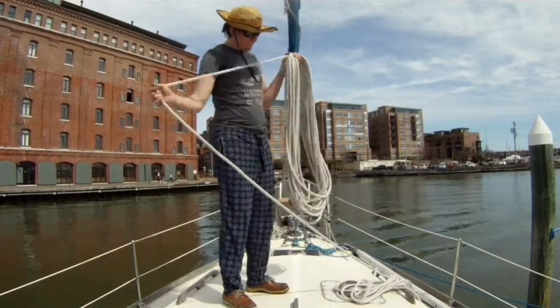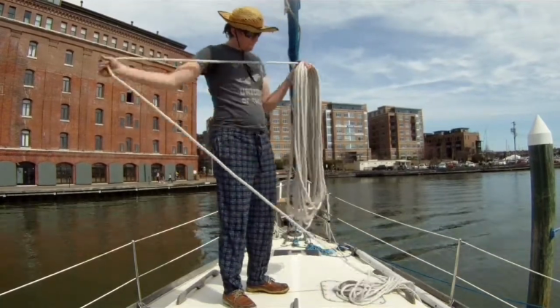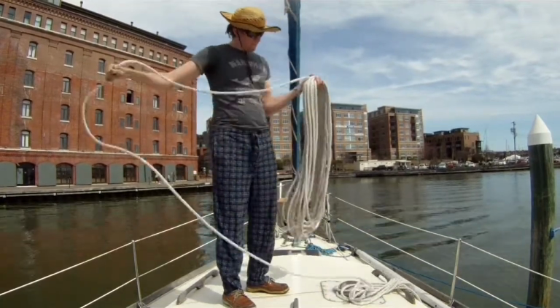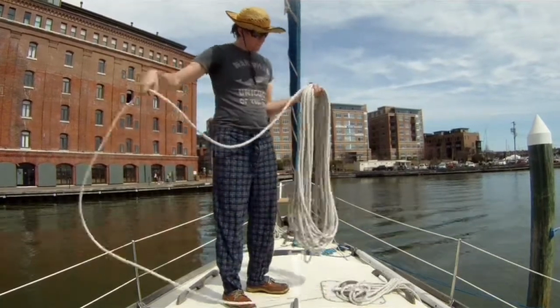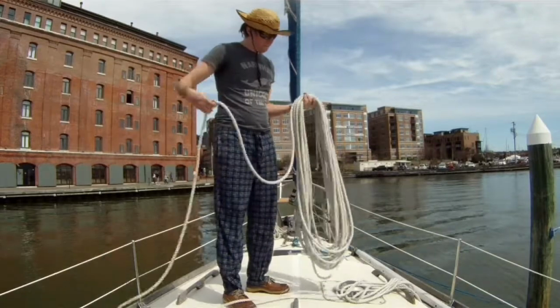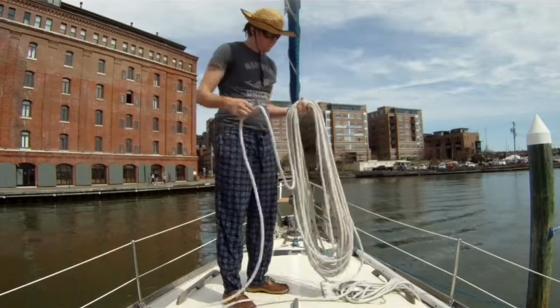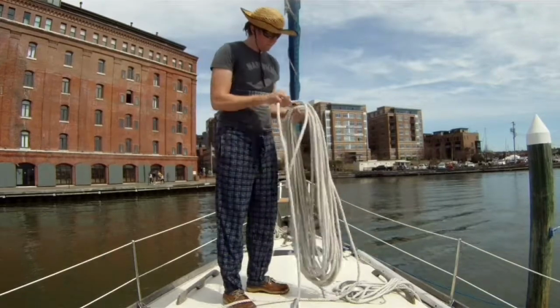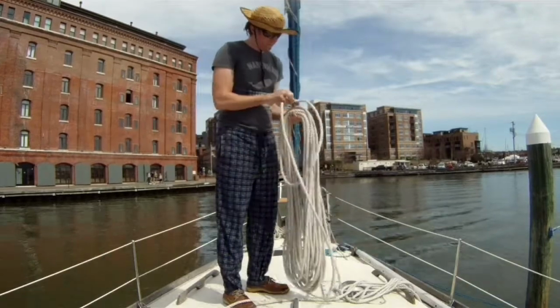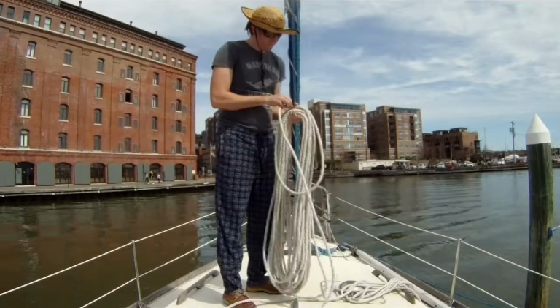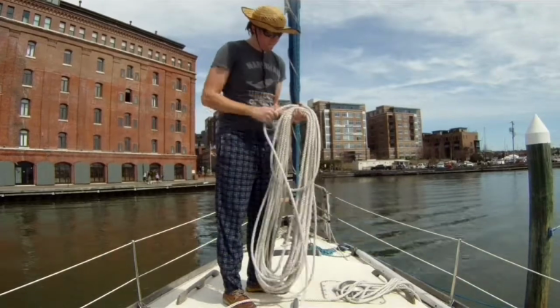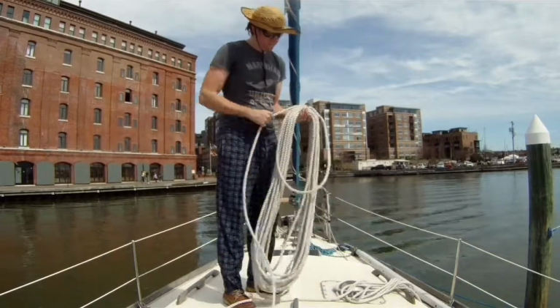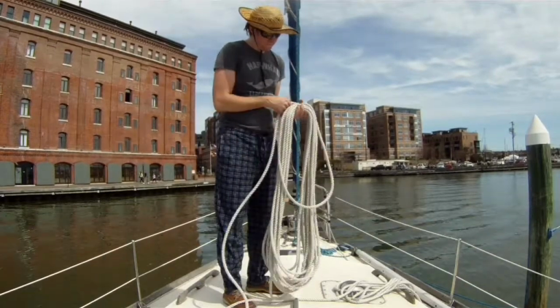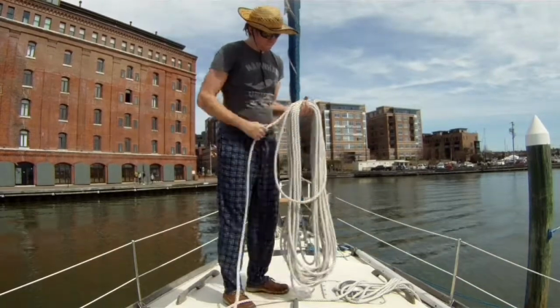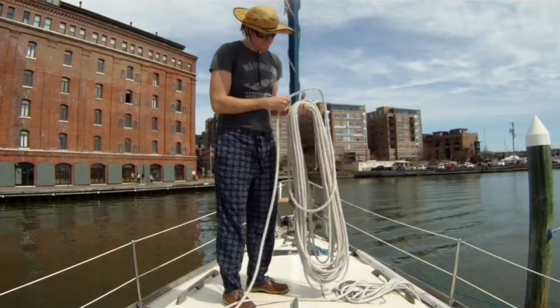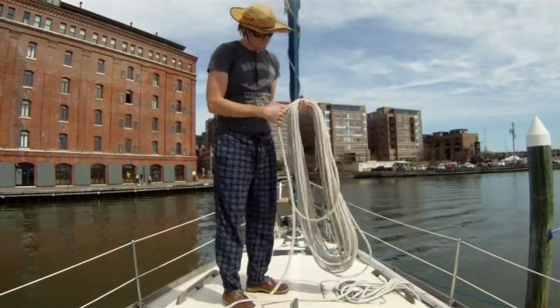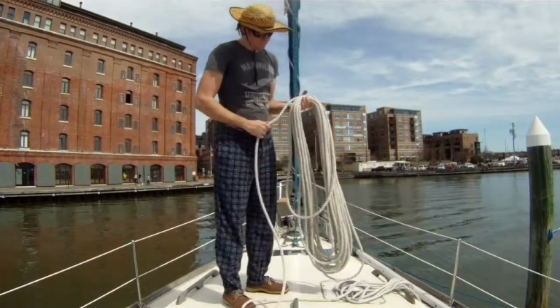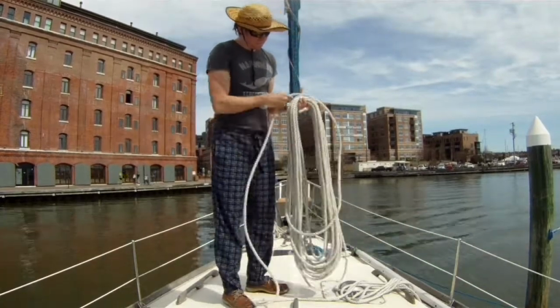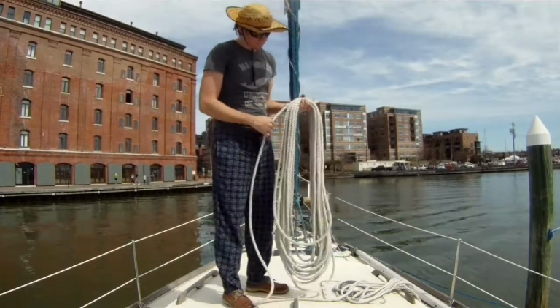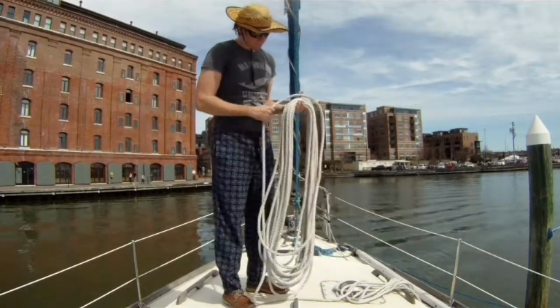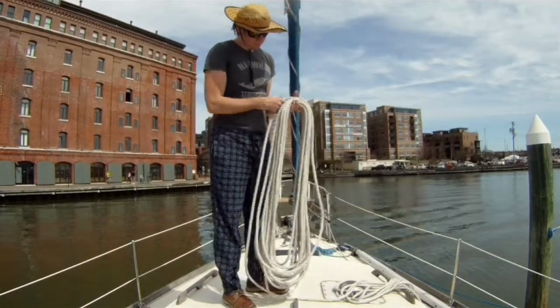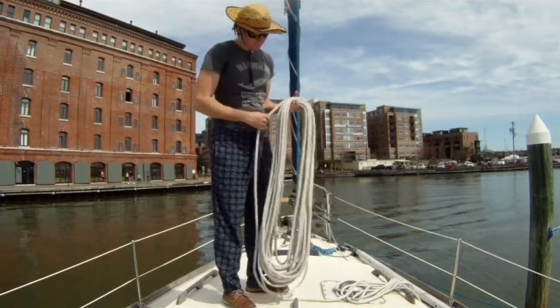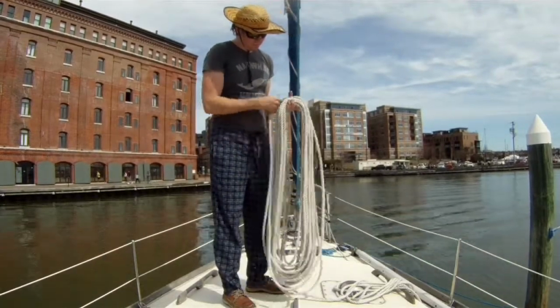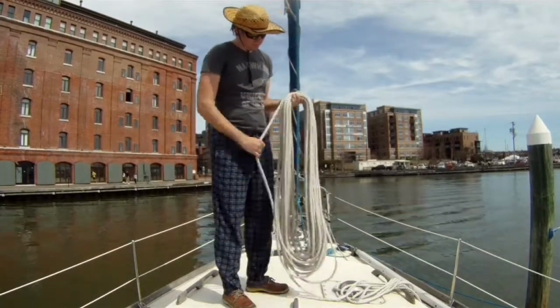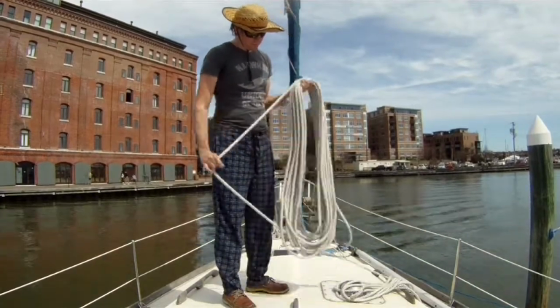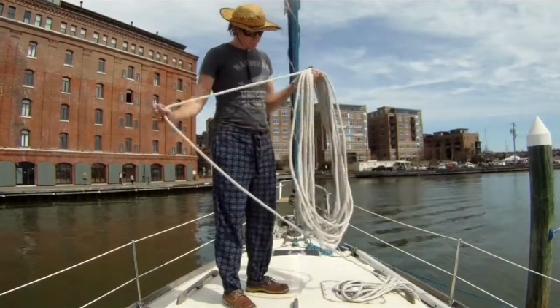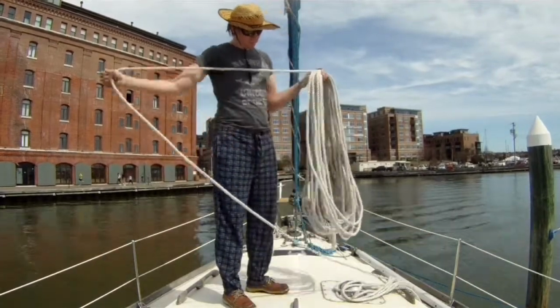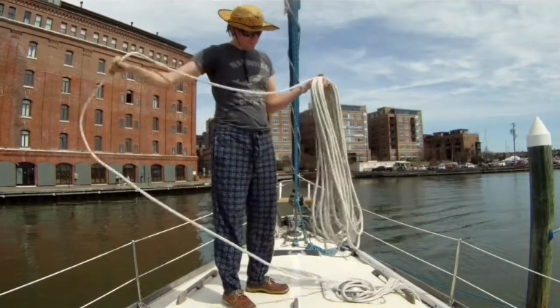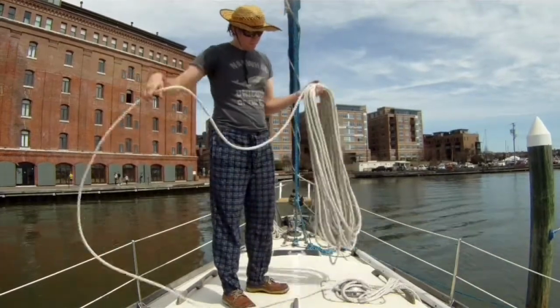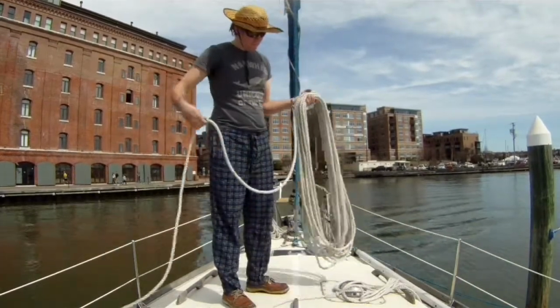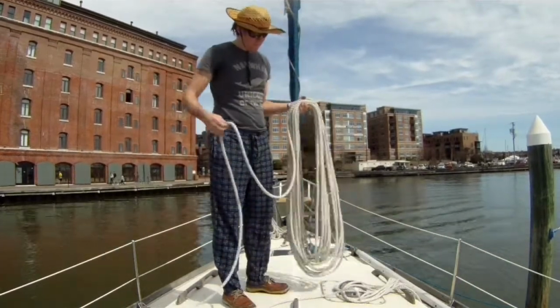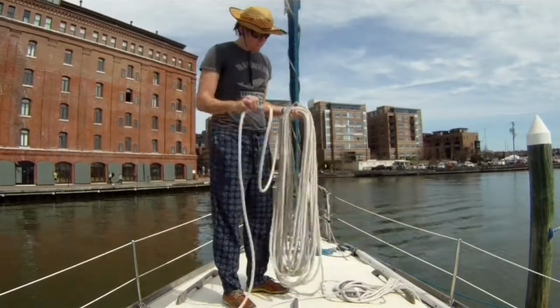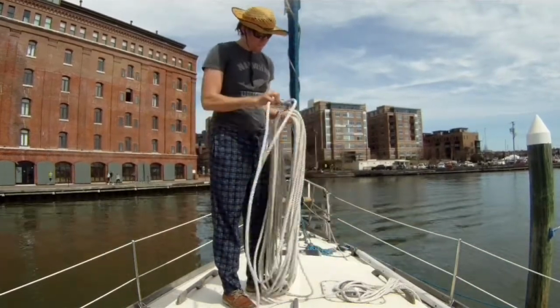If I didn't do that, I'd end up with a whole bunch of figure eight loops as the rope would twist in the coil.